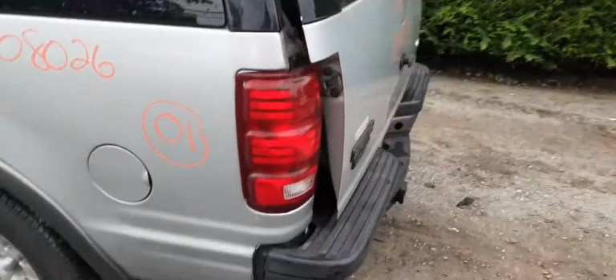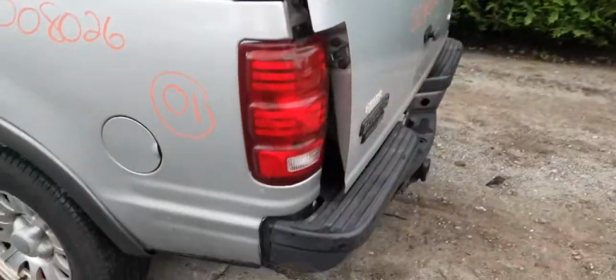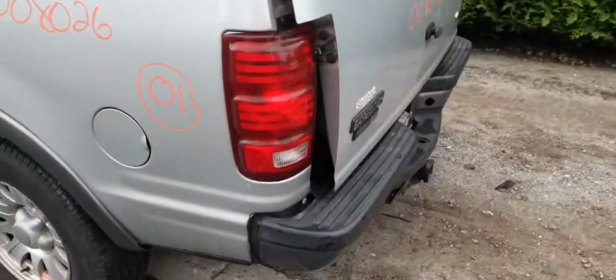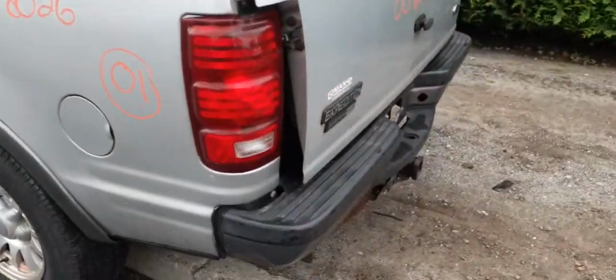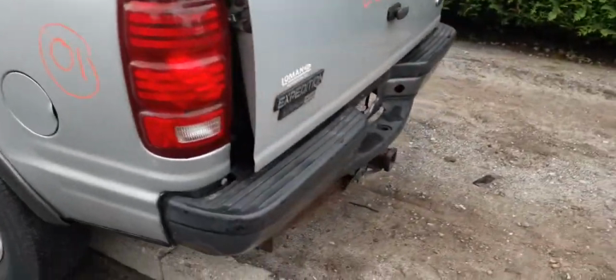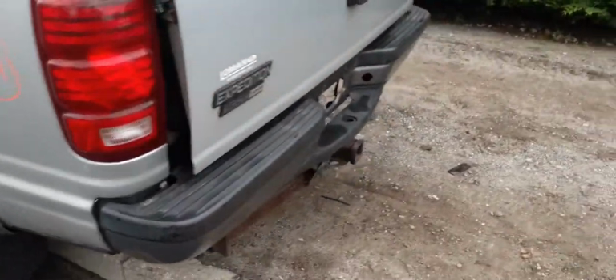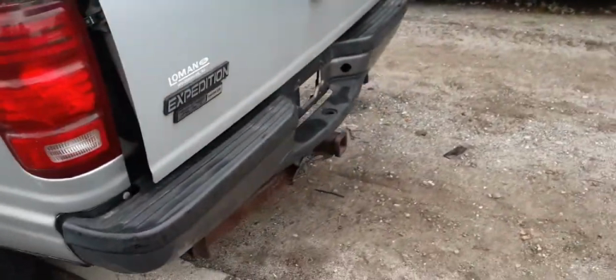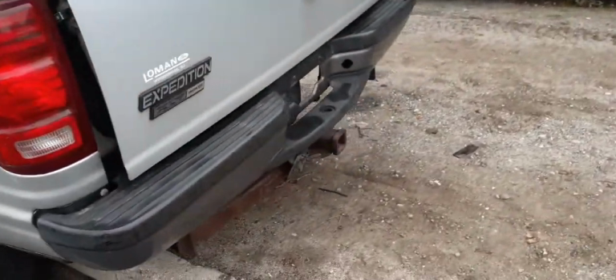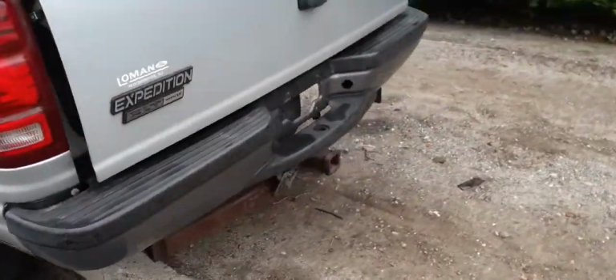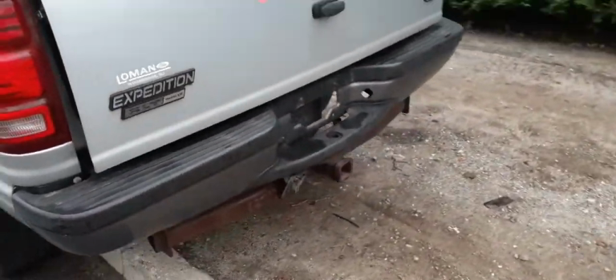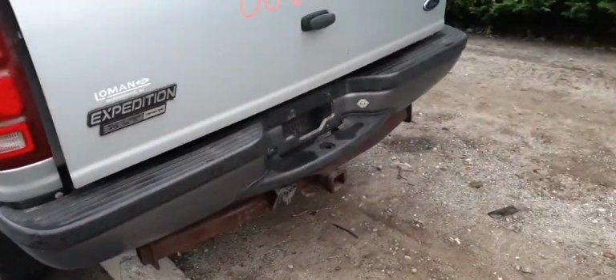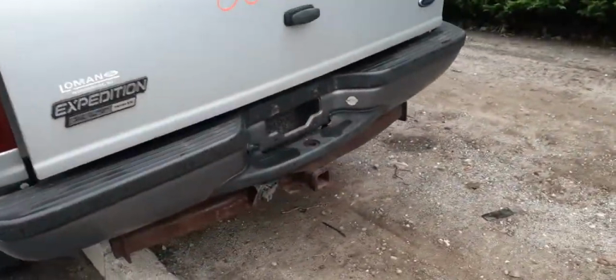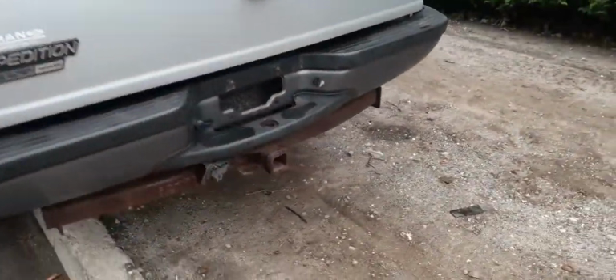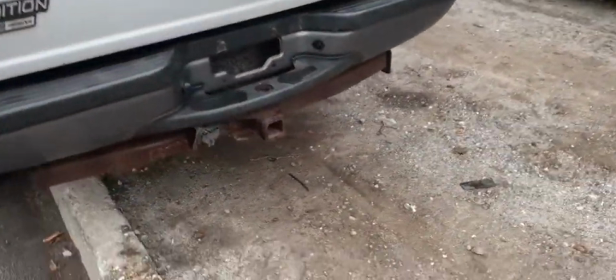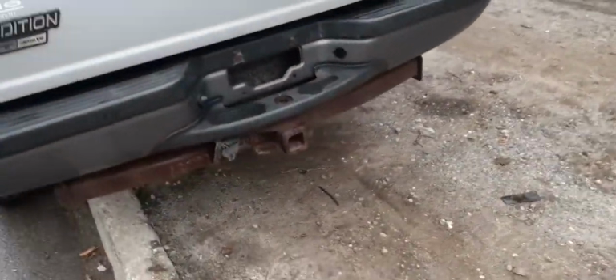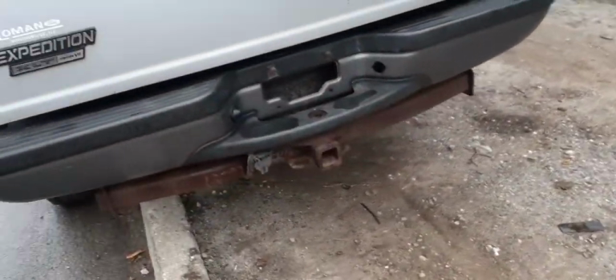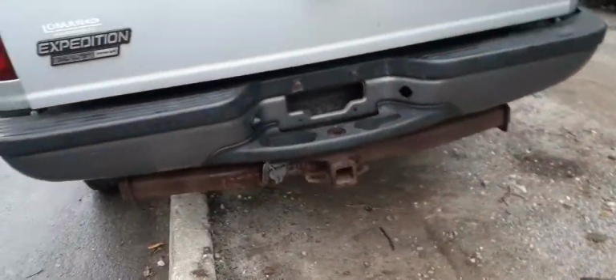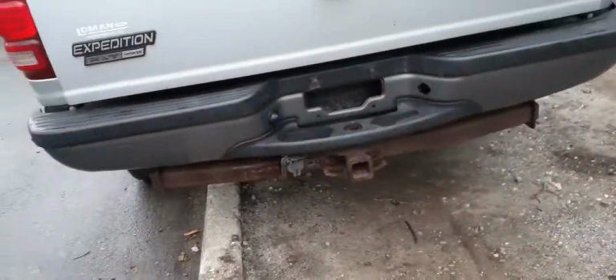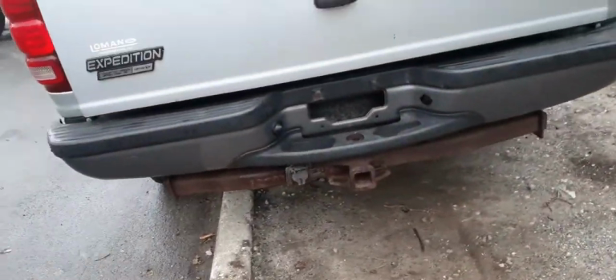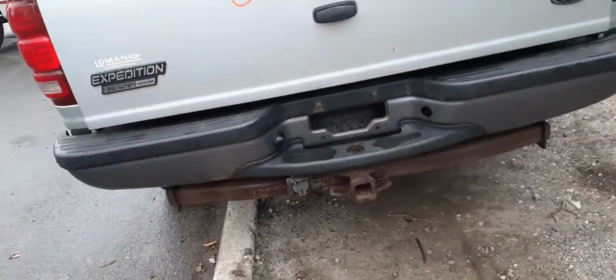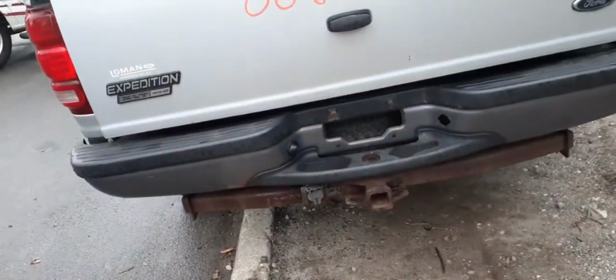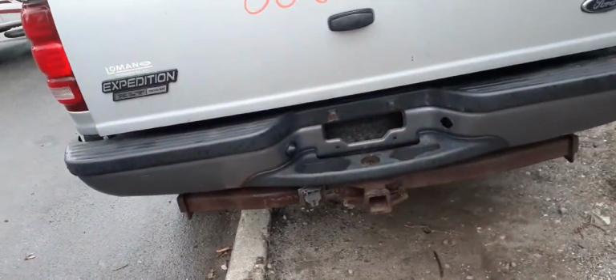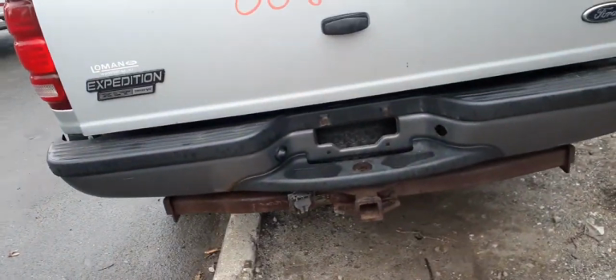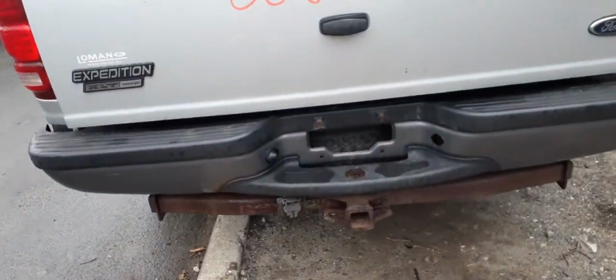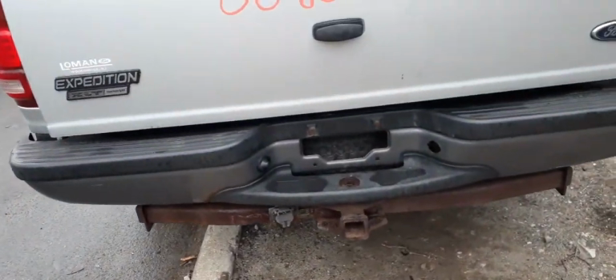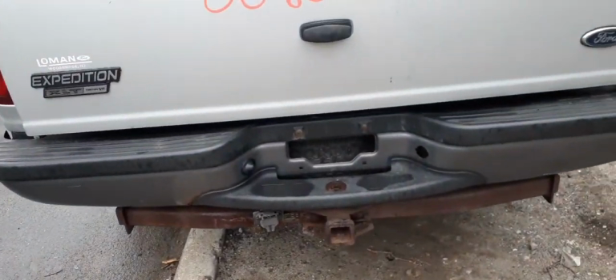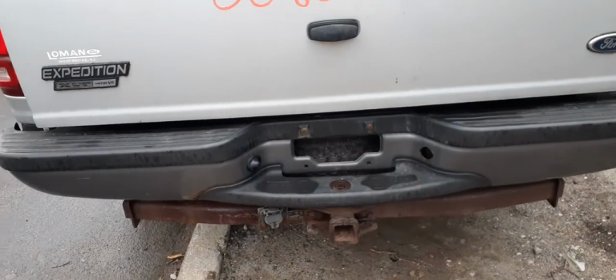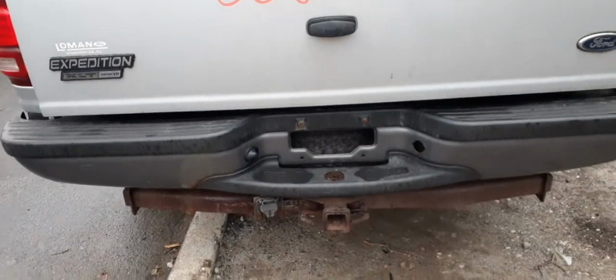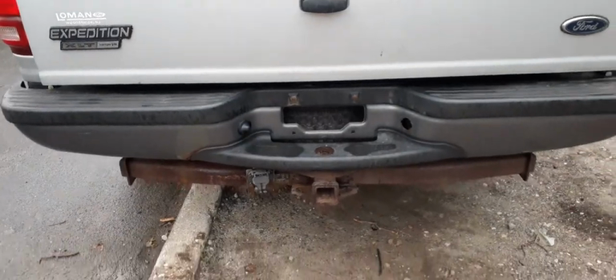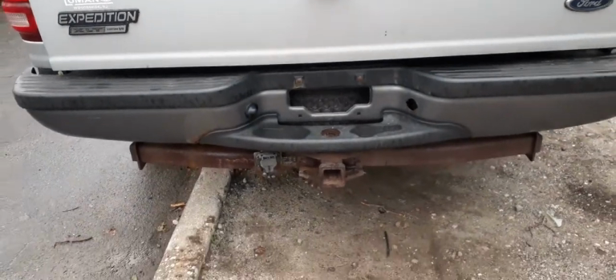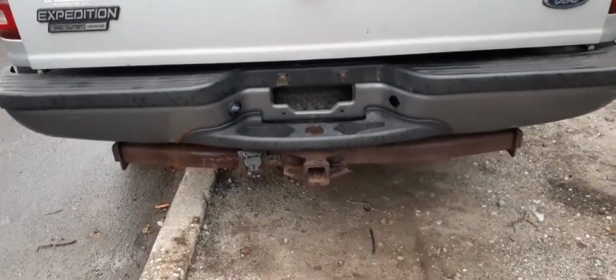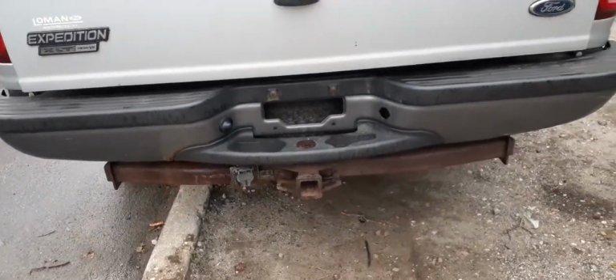Left side taillight is good. Rear bumper is no good, but you do have a hitch.